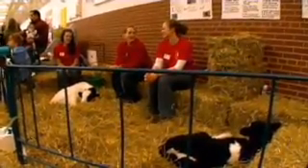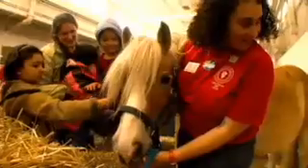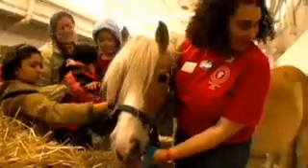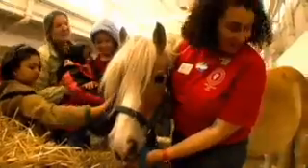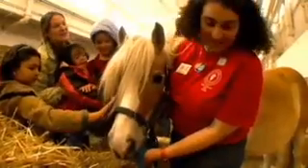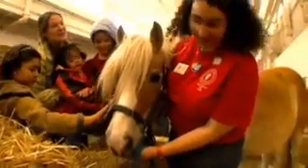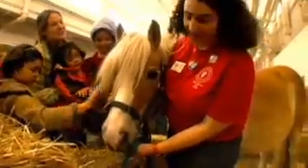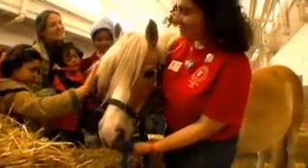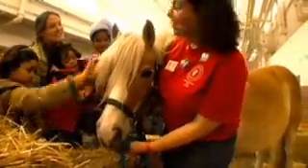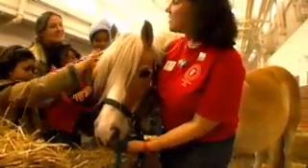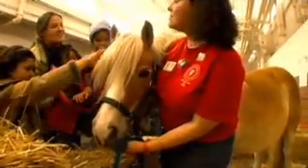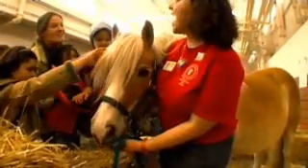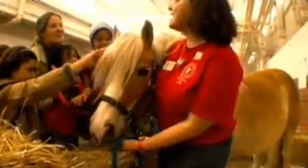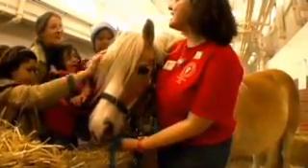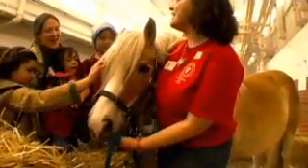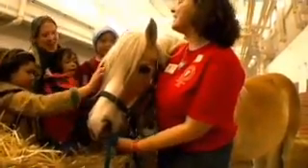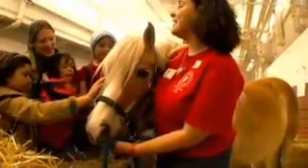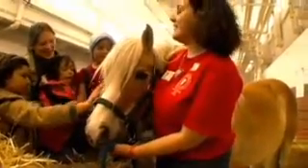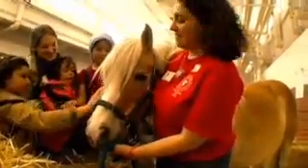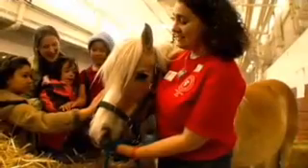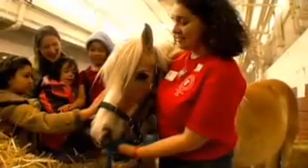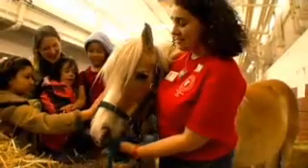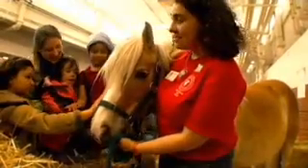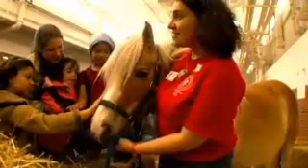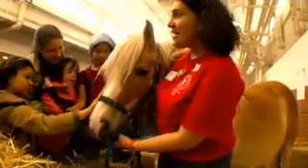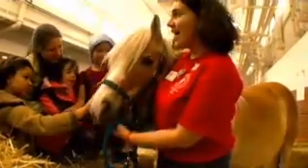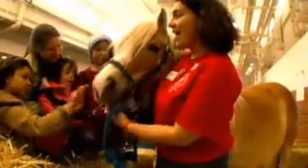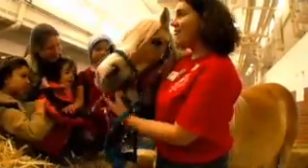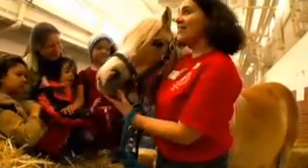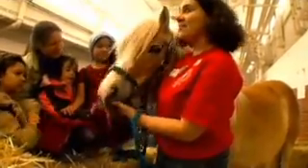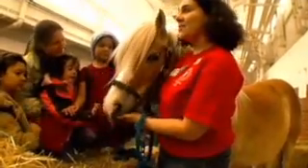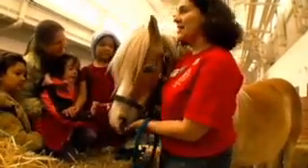What did you say her name was? My name's Addie. Addie. Say hi, Addie. Haflinger pony.